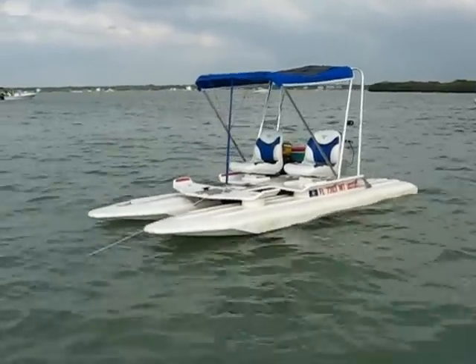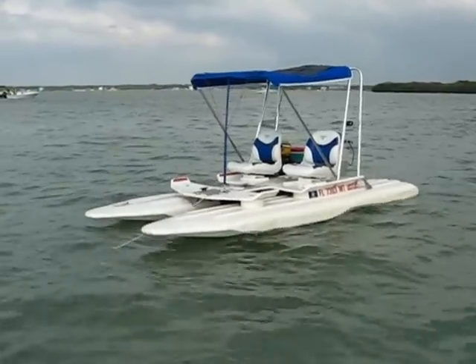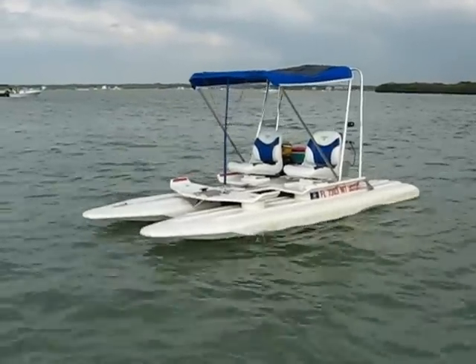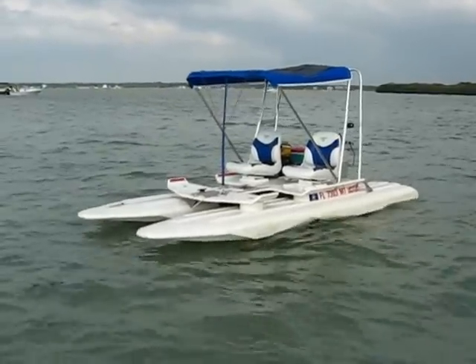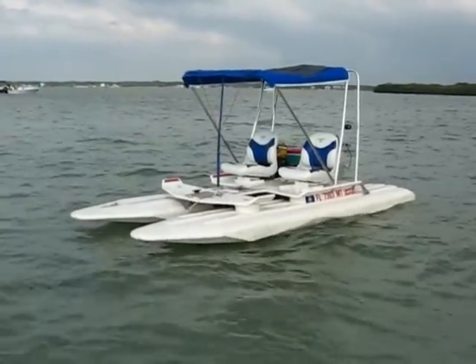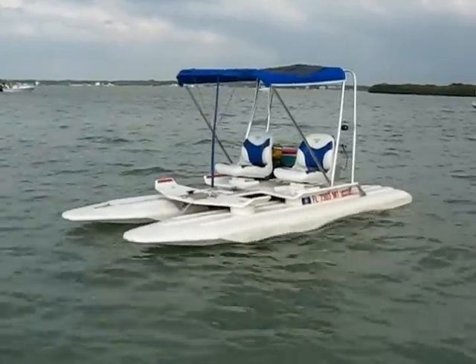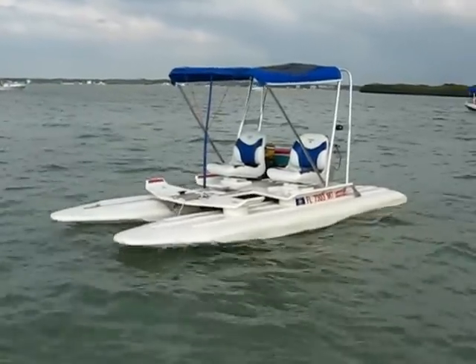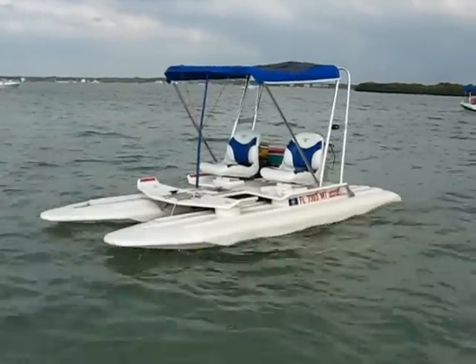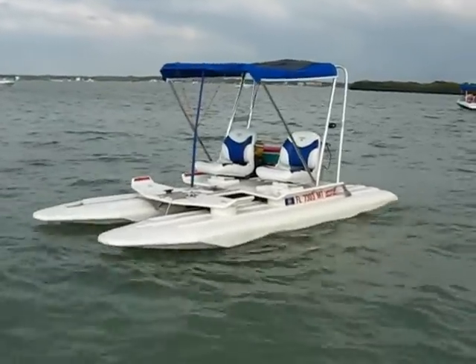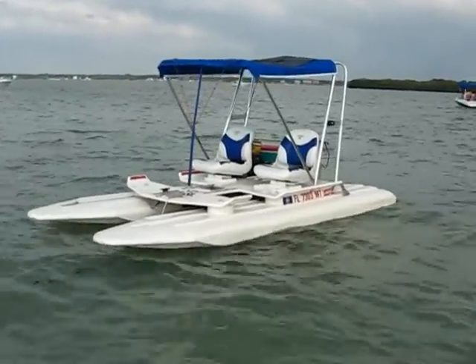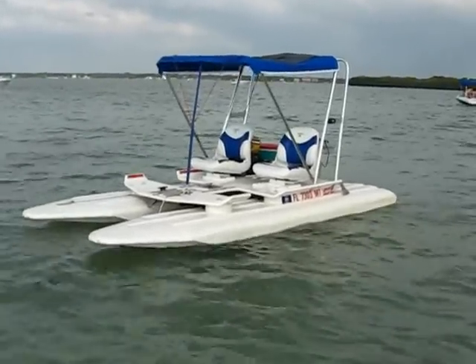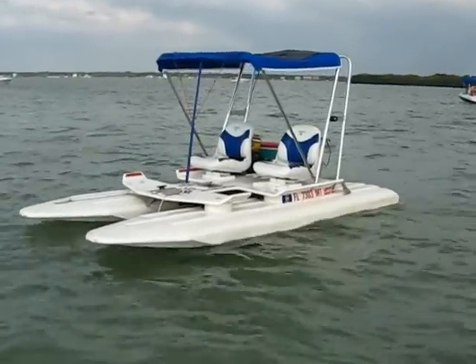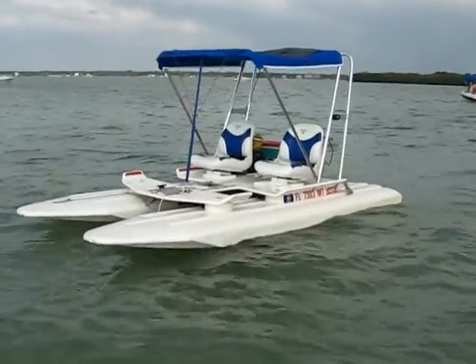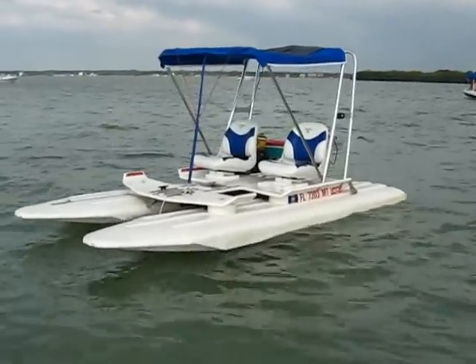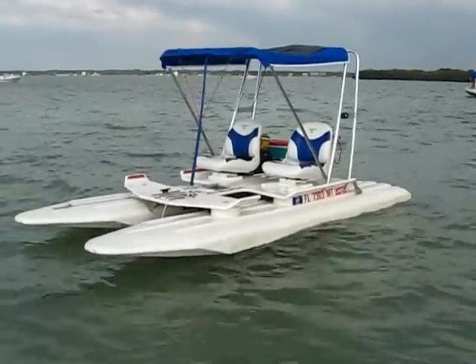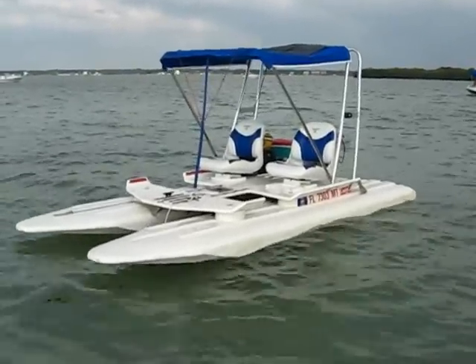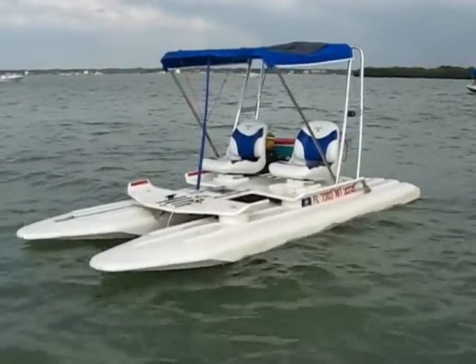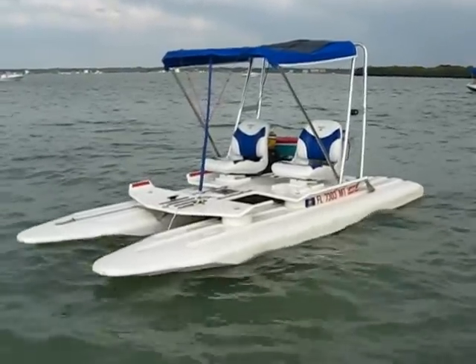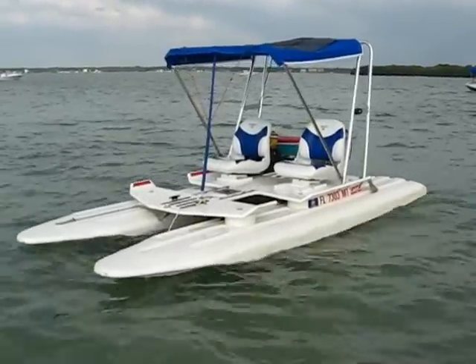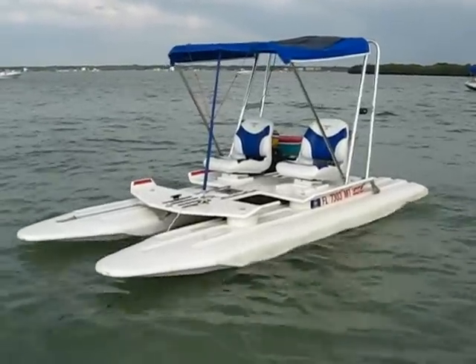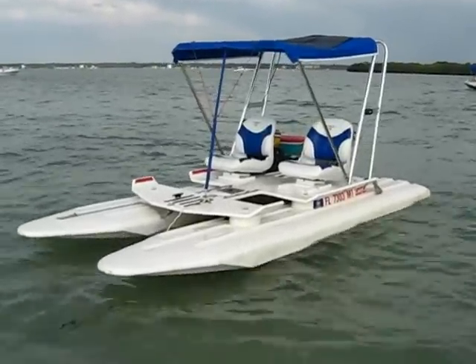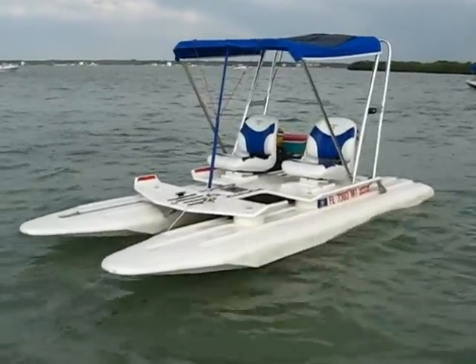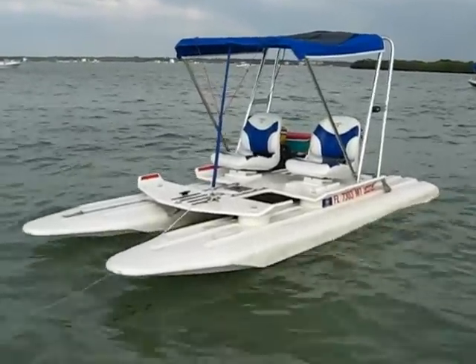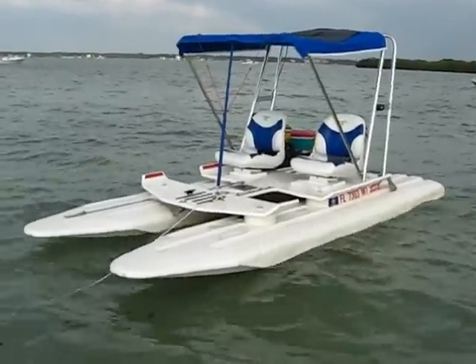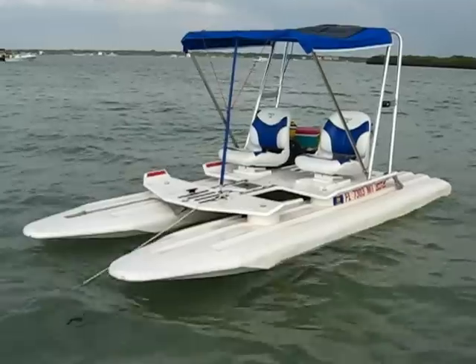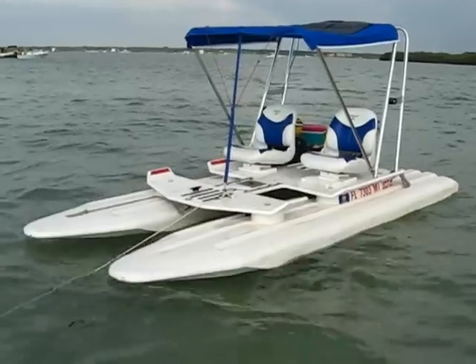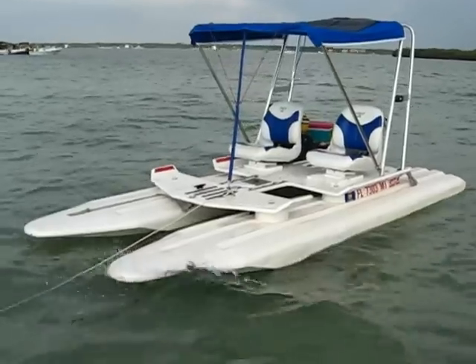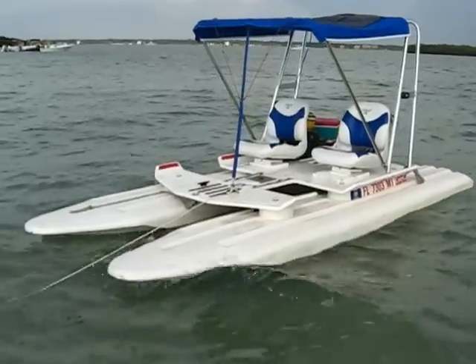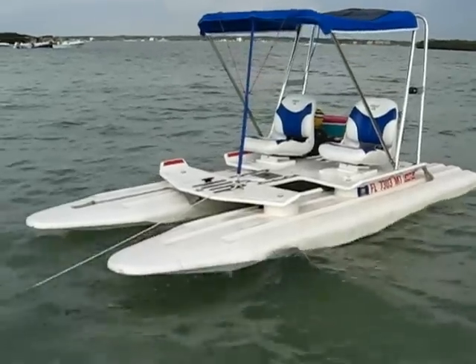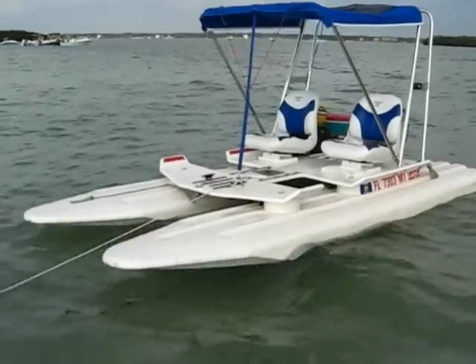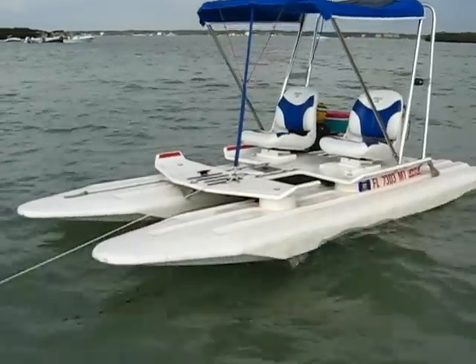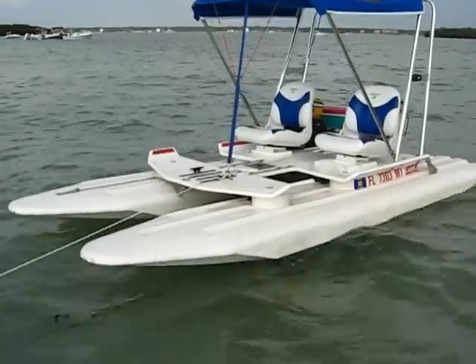Today we got the first look at the Electric Cat, the Craig Cat converted into a hybrid.